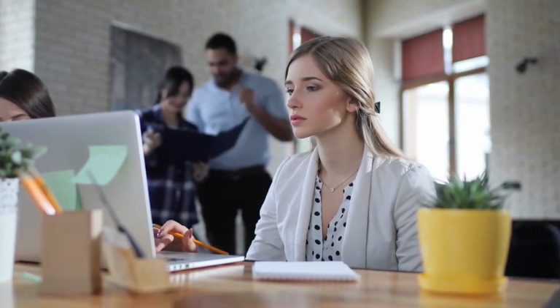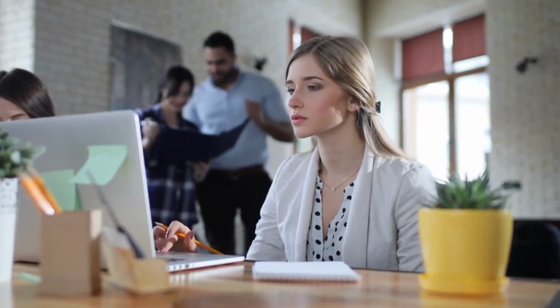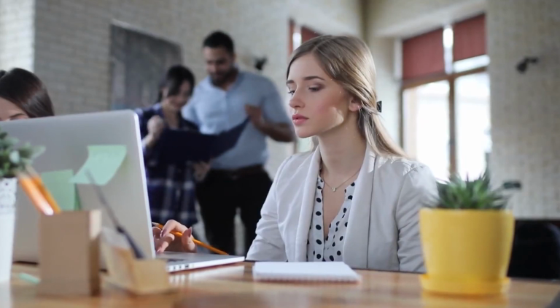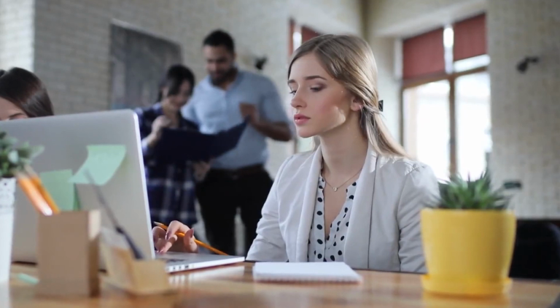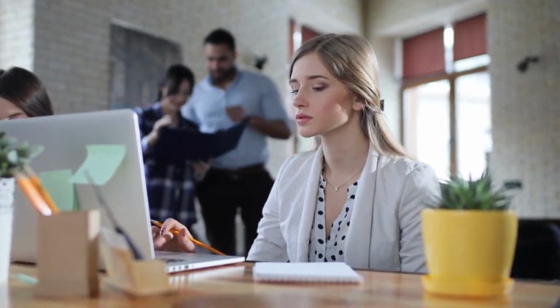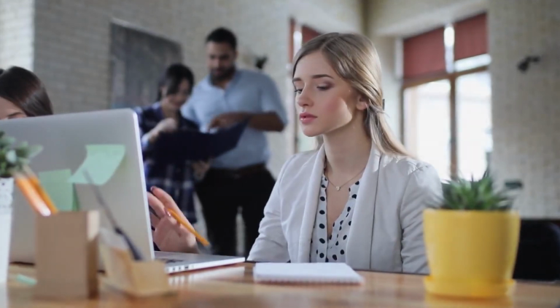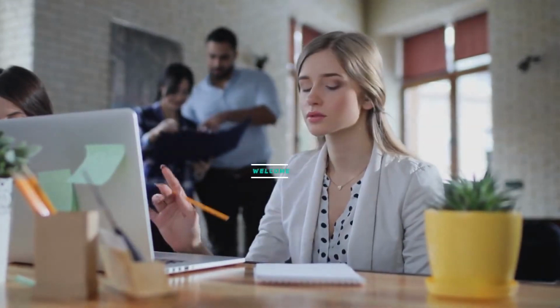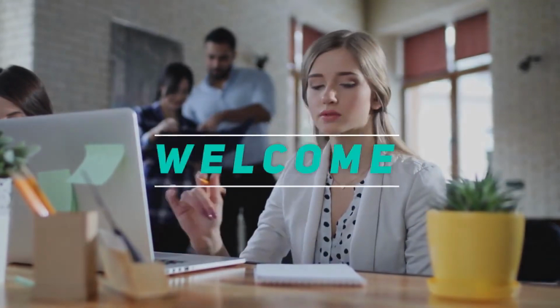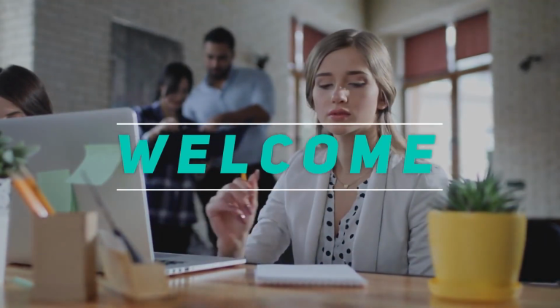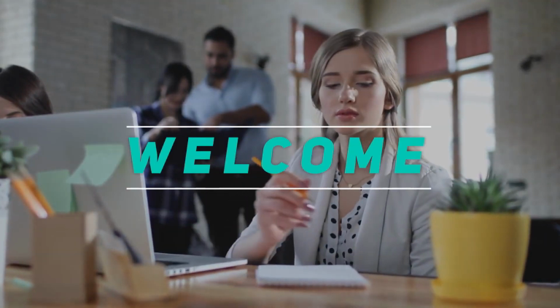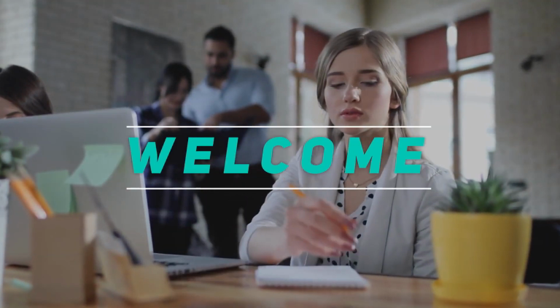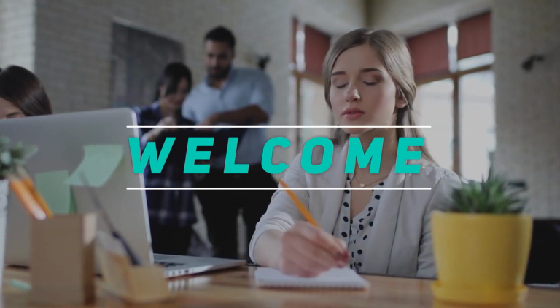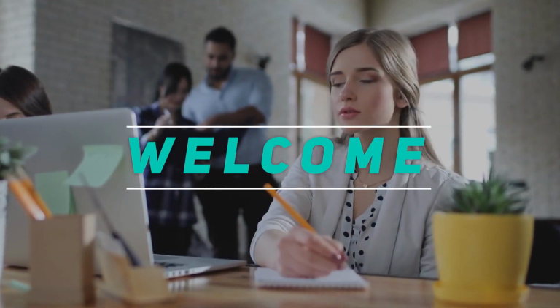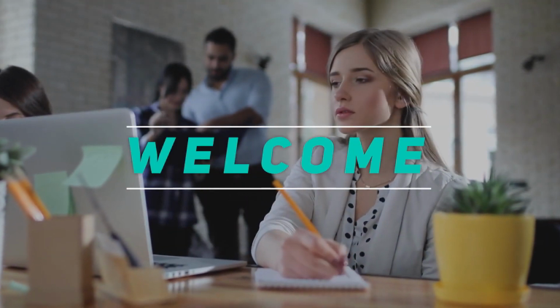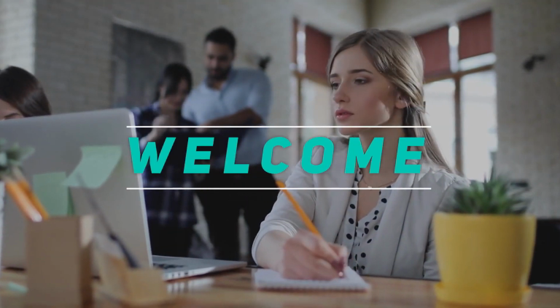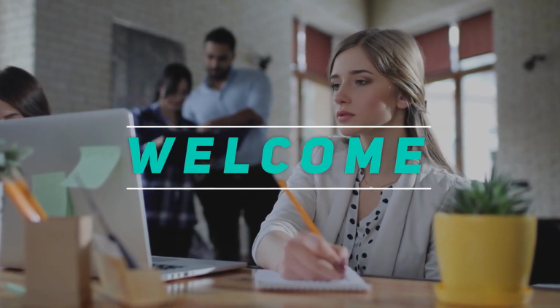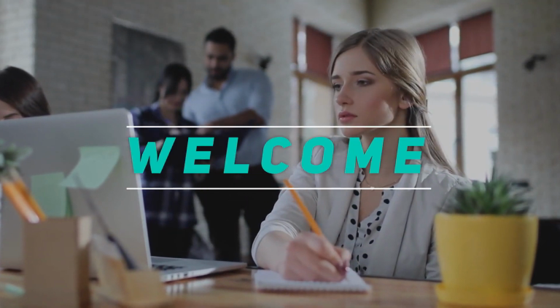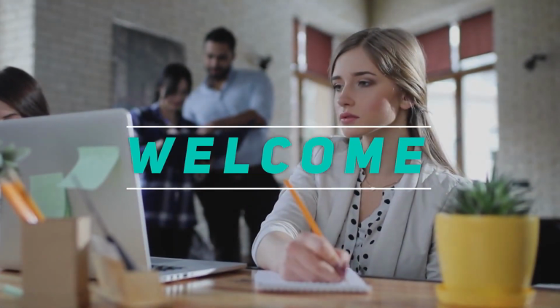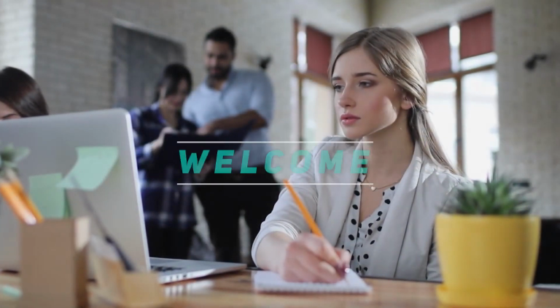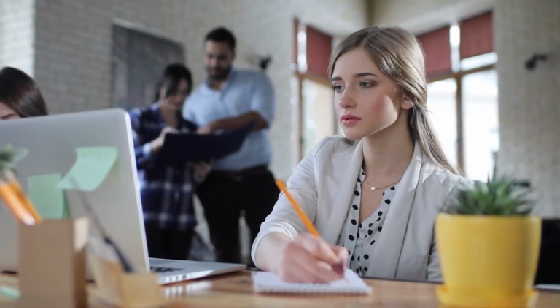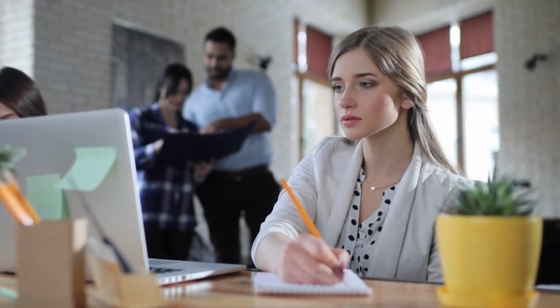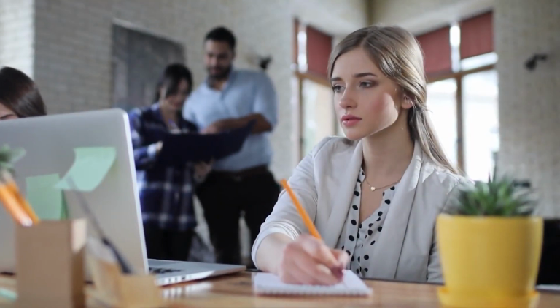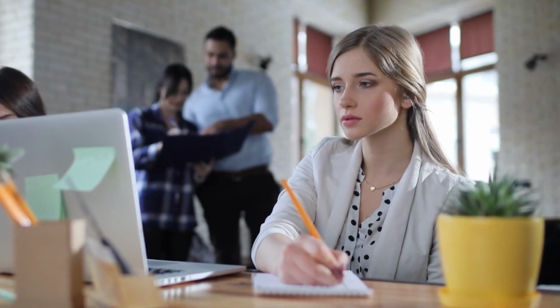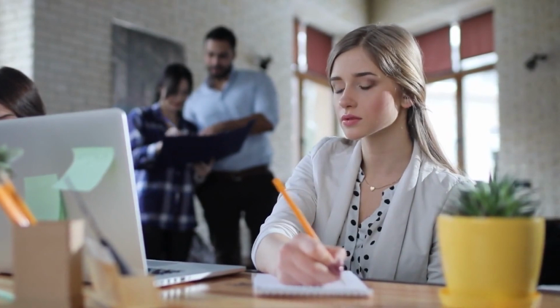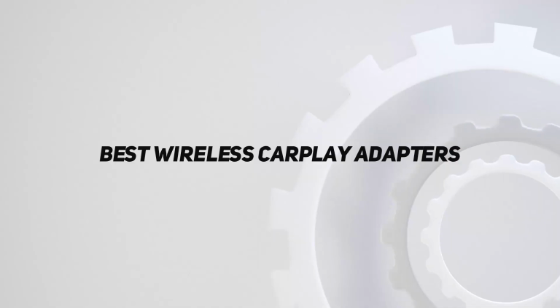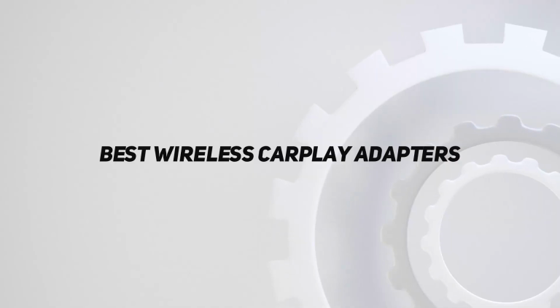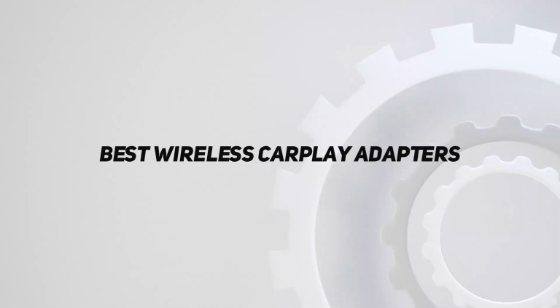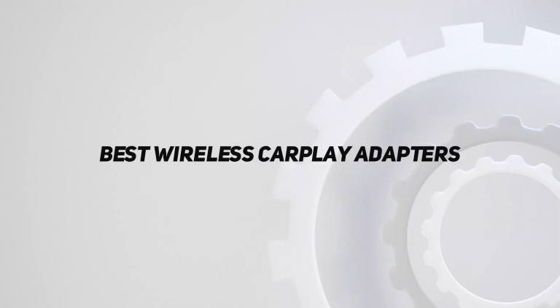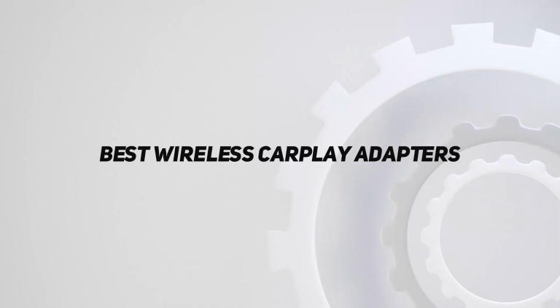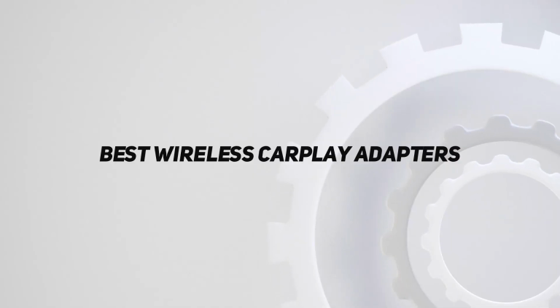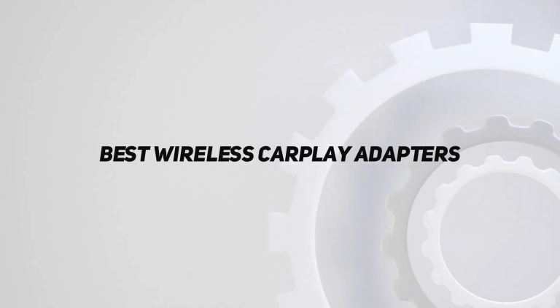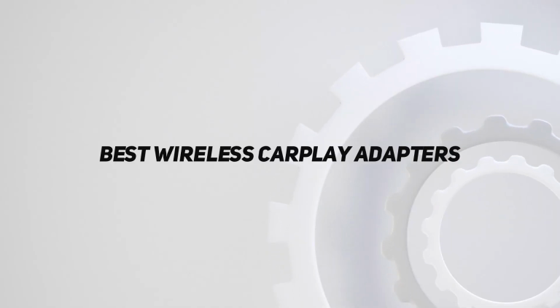Welcome back to my channel. In this video, I'm gonna talk about the top 5 best wireless CarPlay adapters.